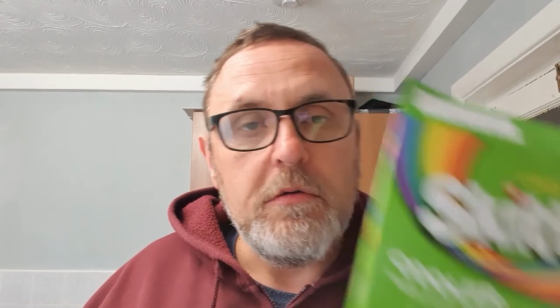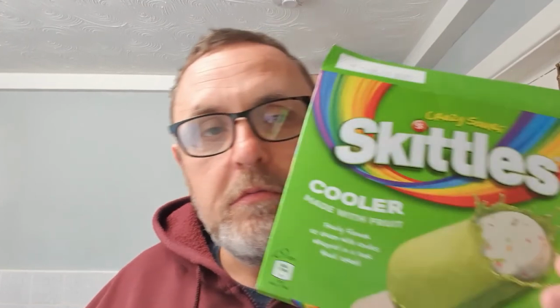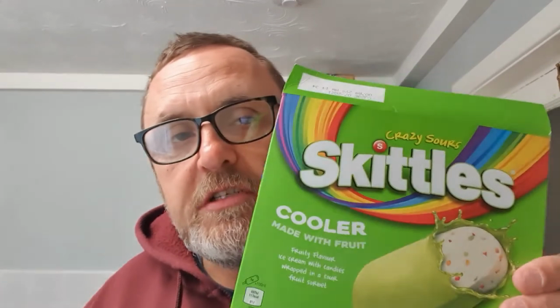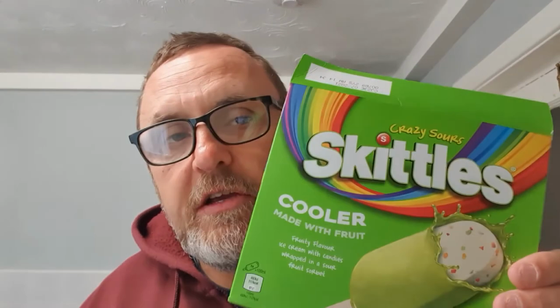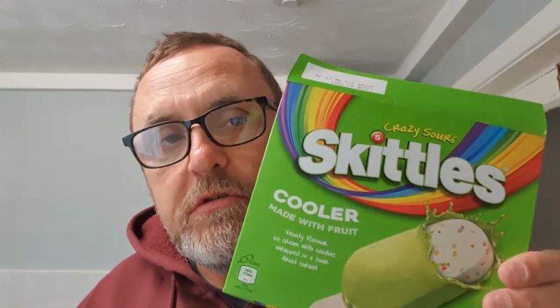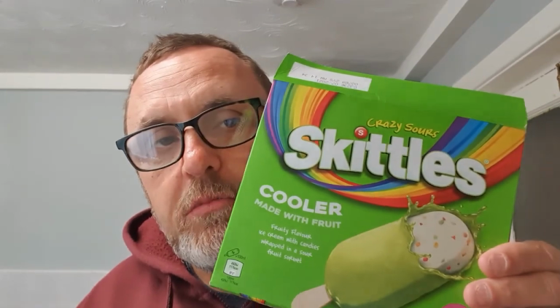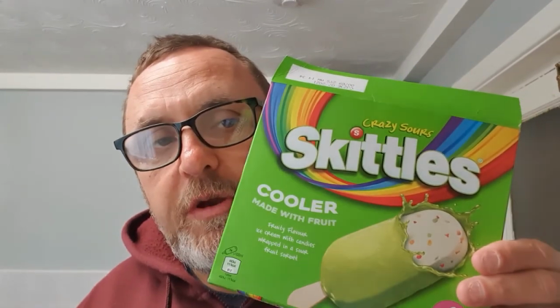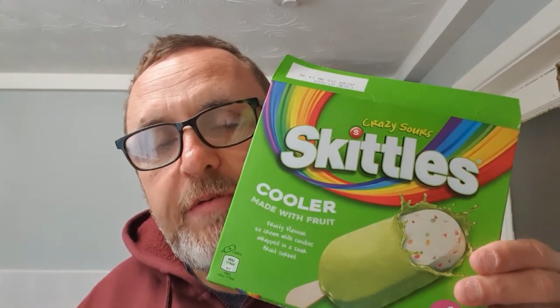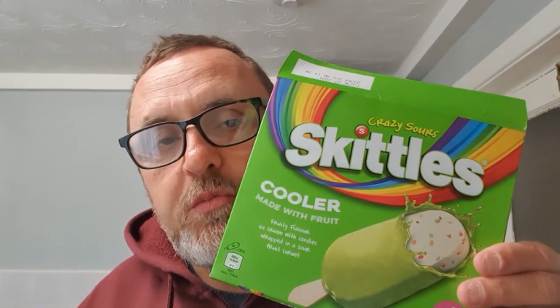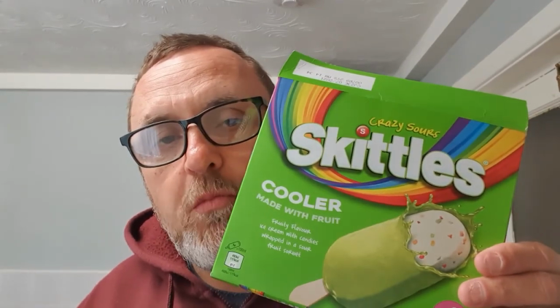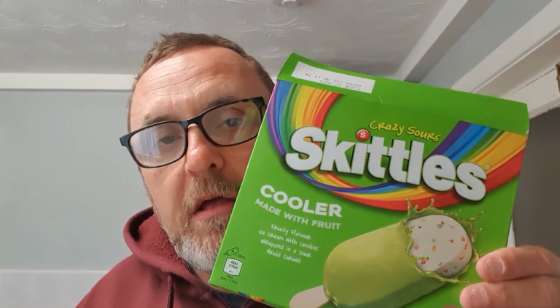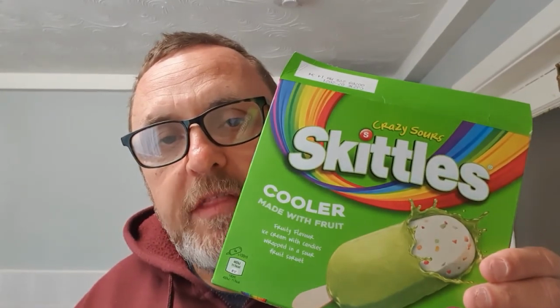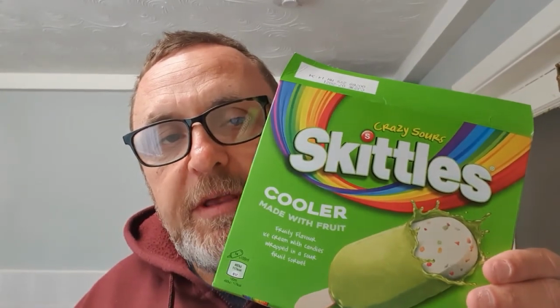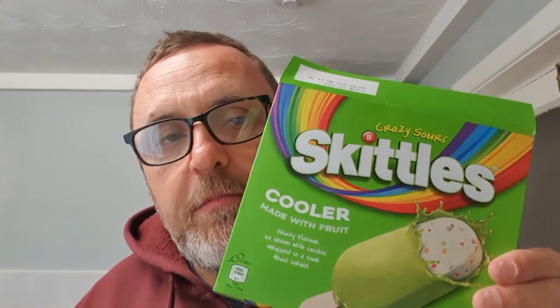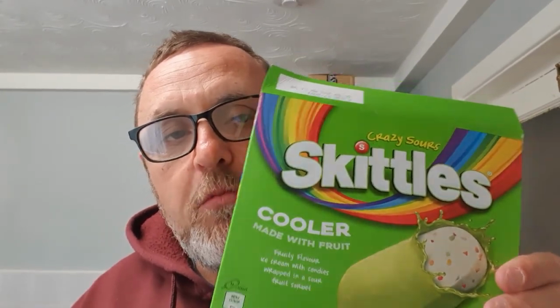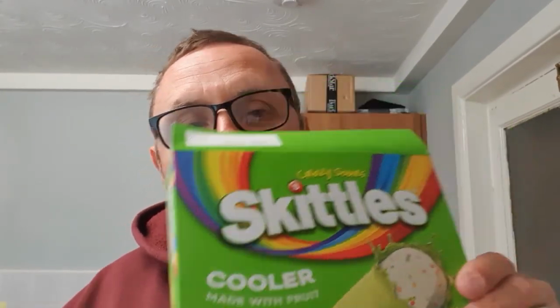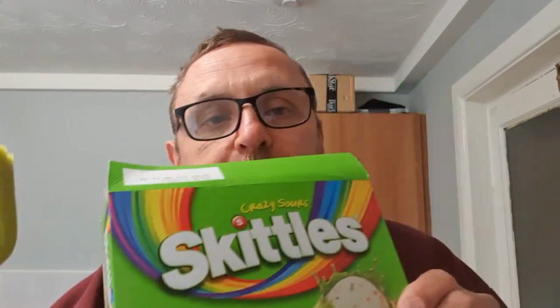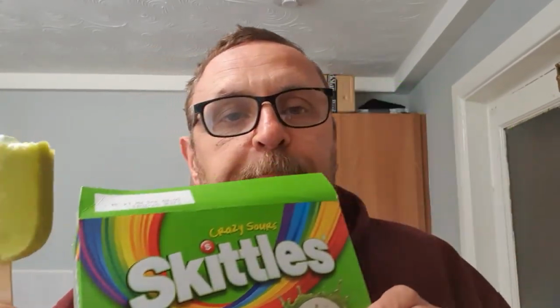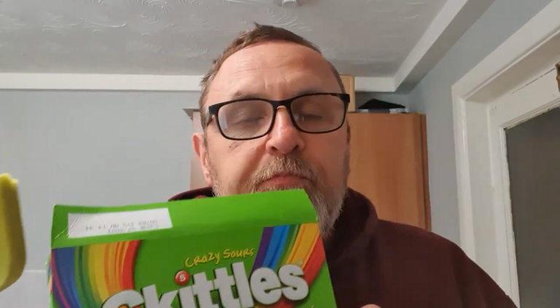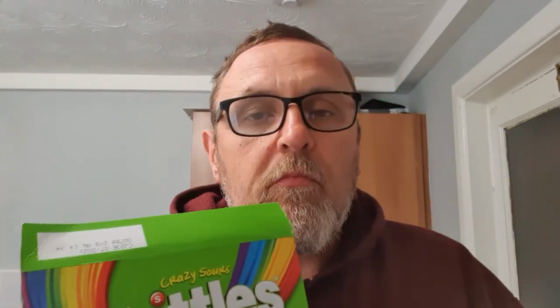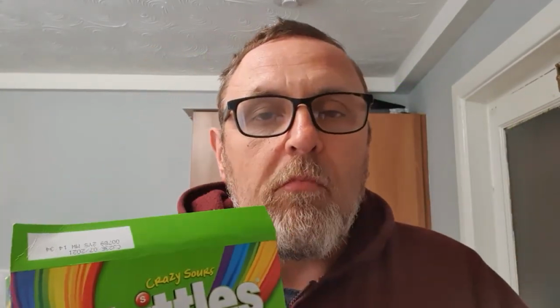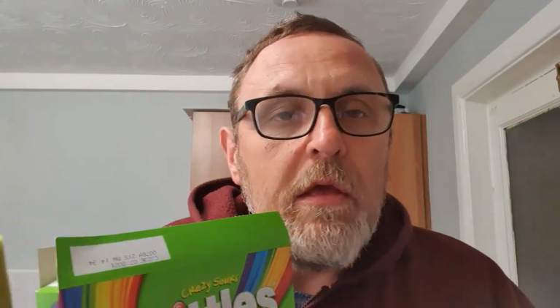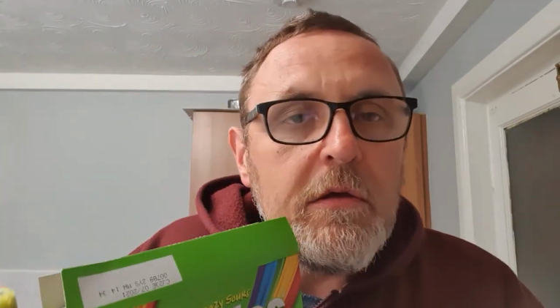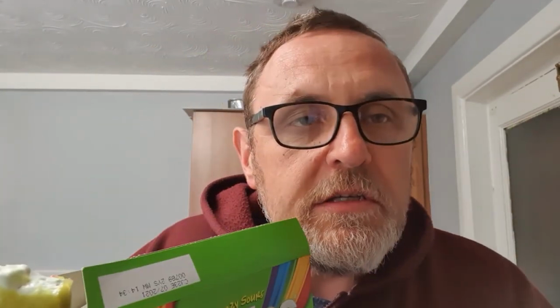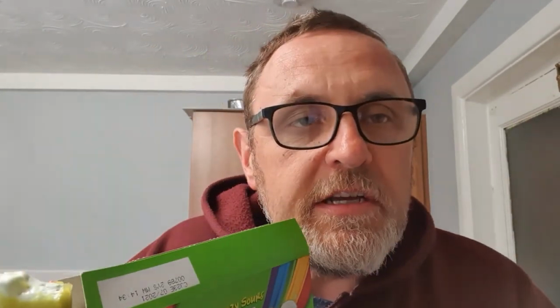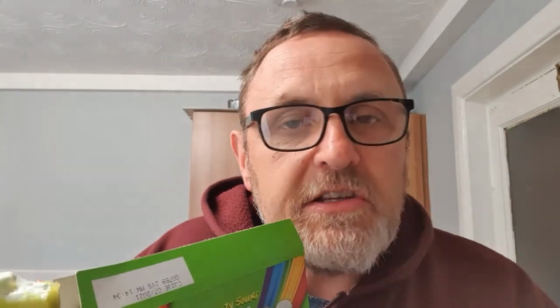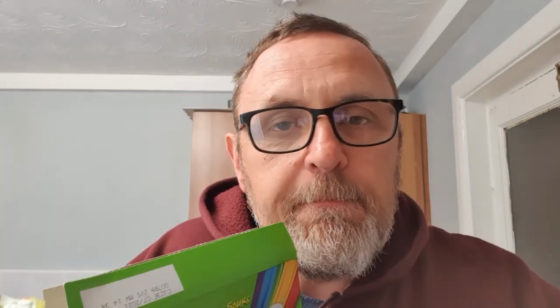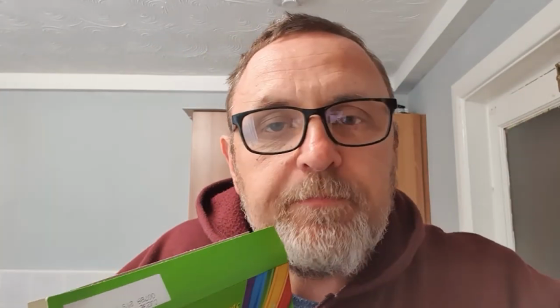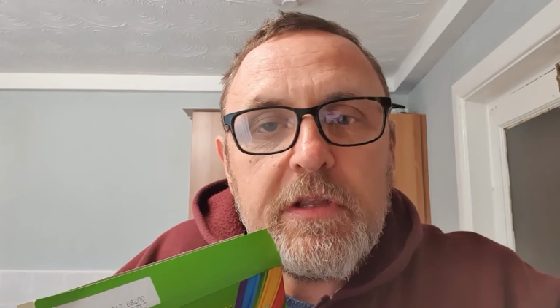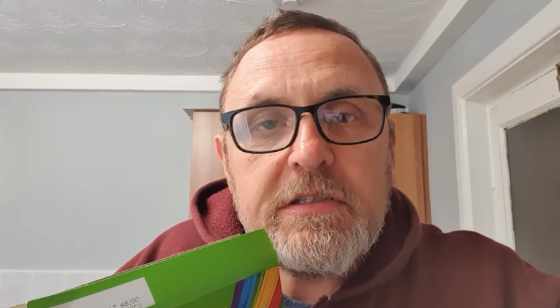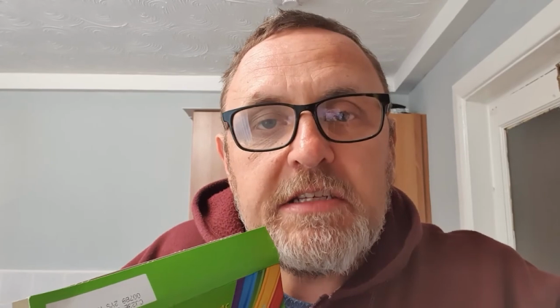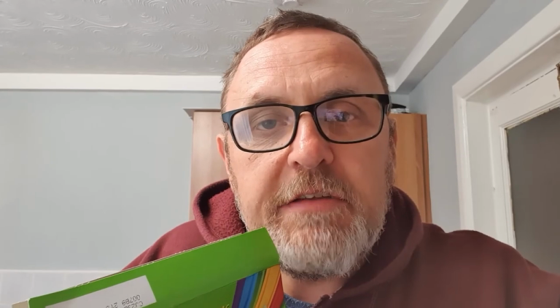Two Skittles. When the weather's warmer they'll be even more pleasant. See you next time. Stay safe.